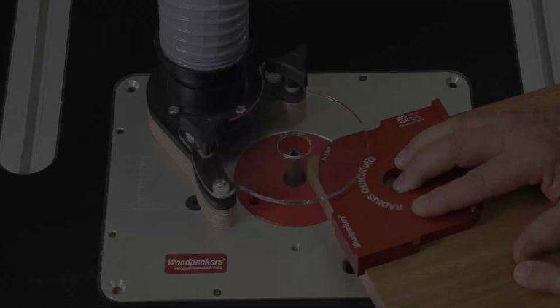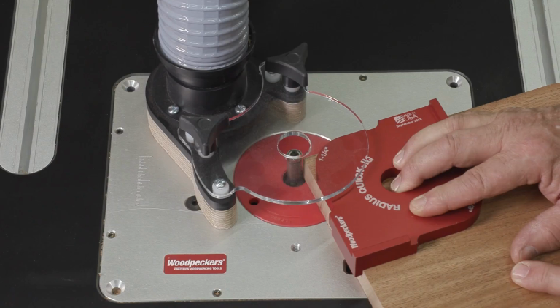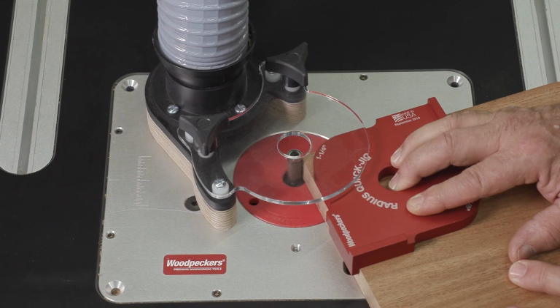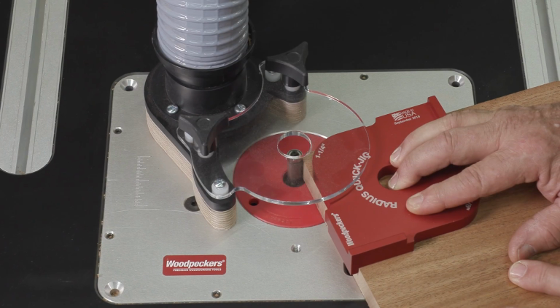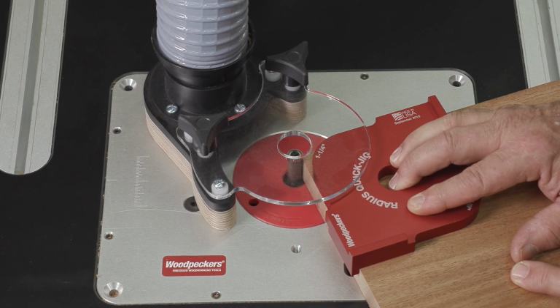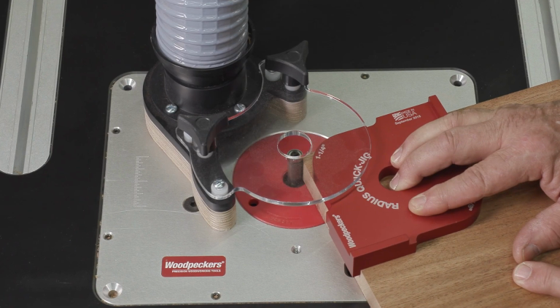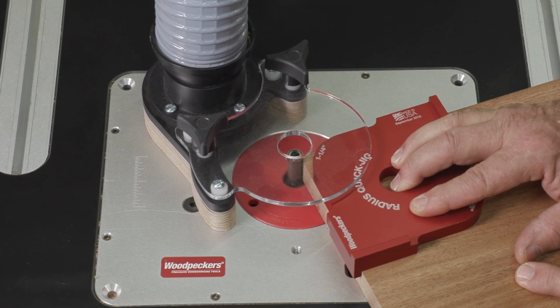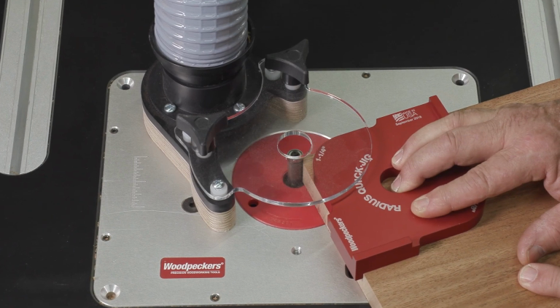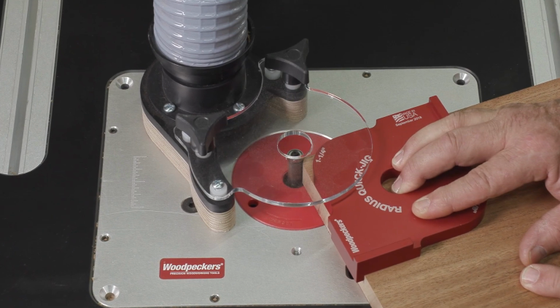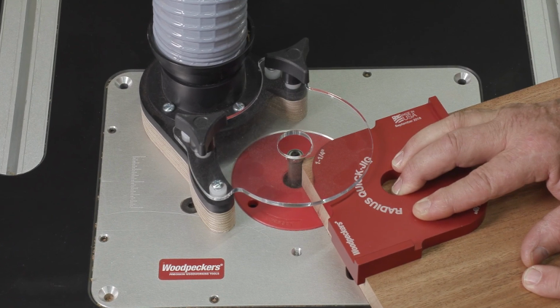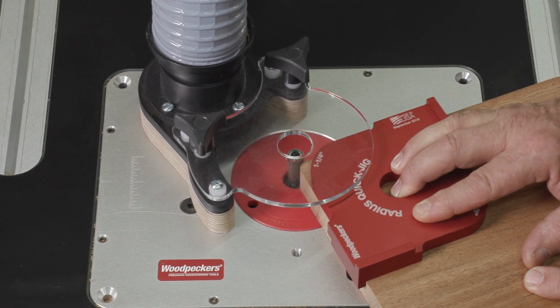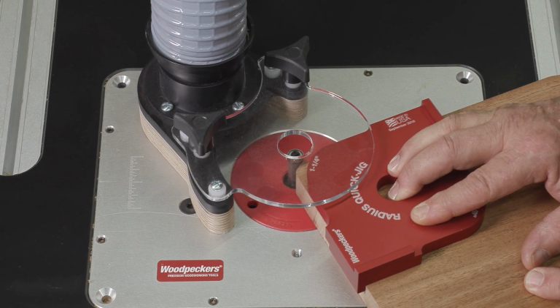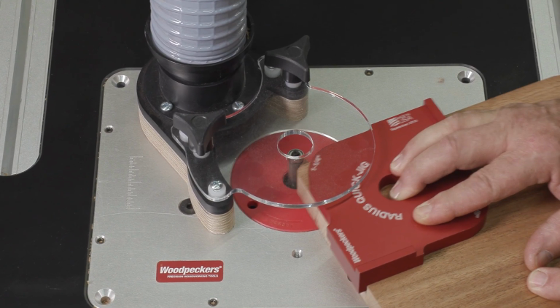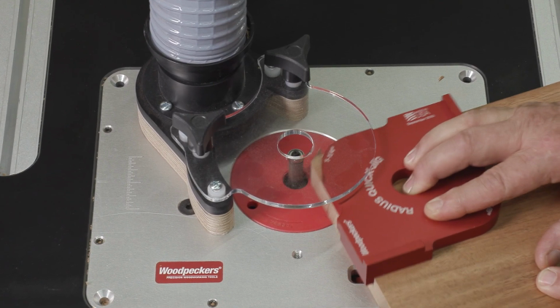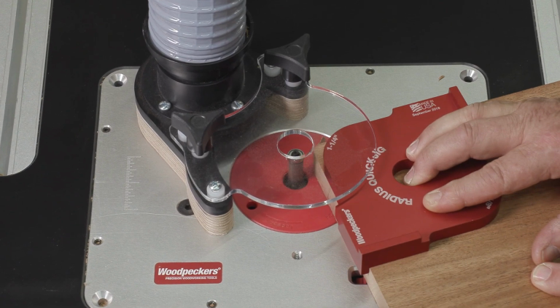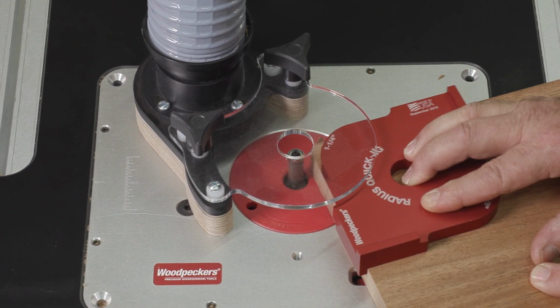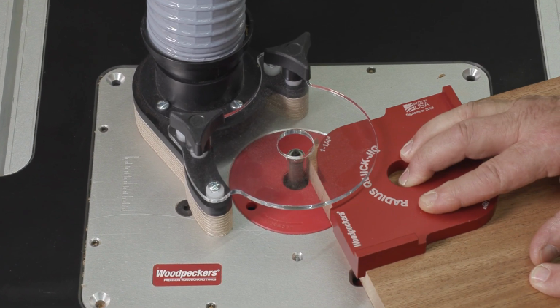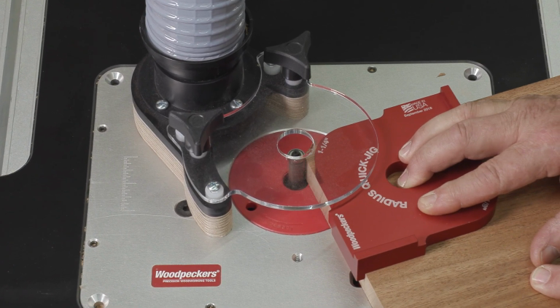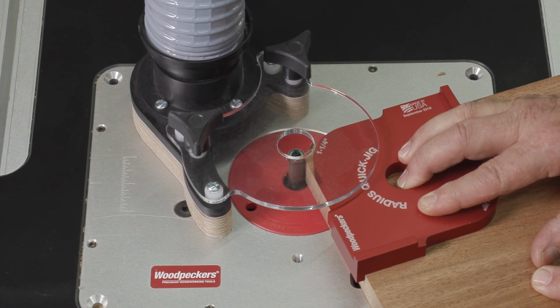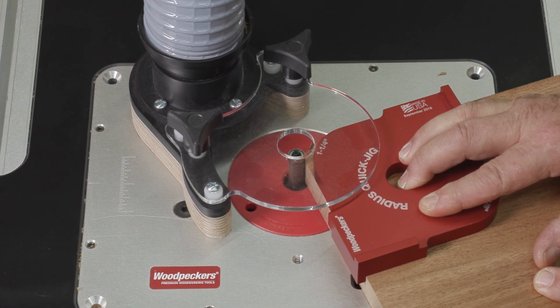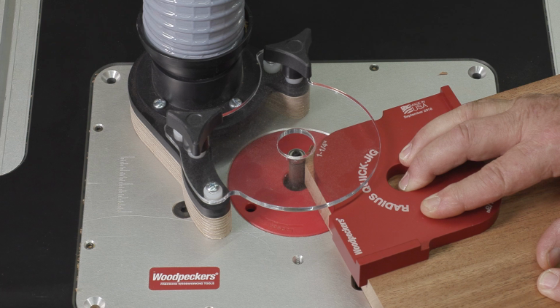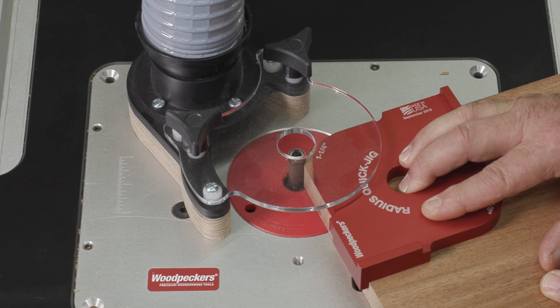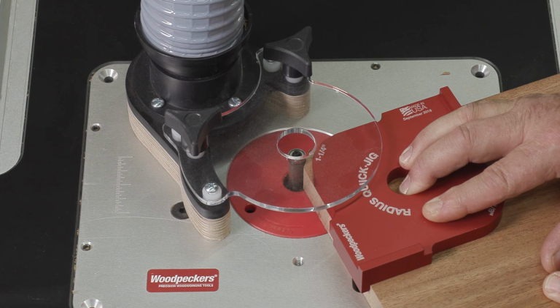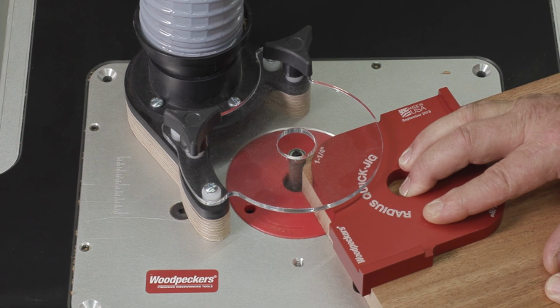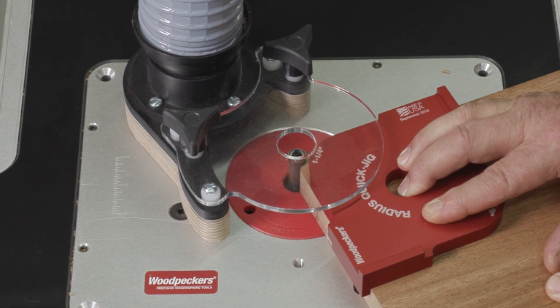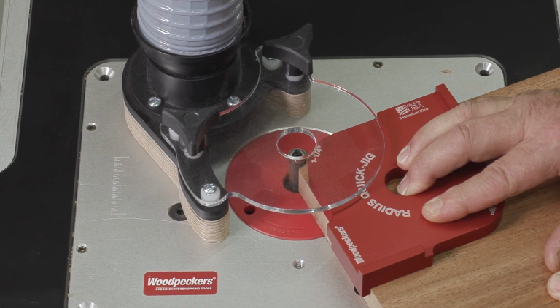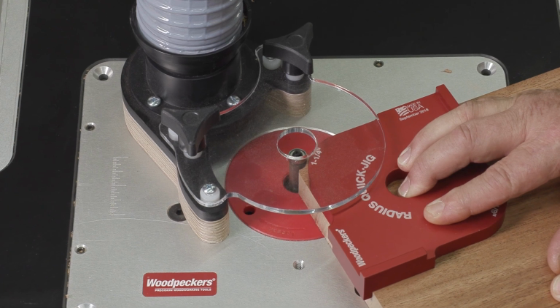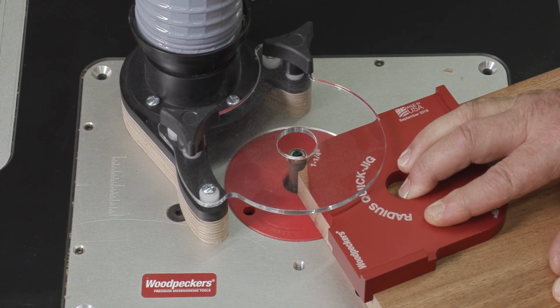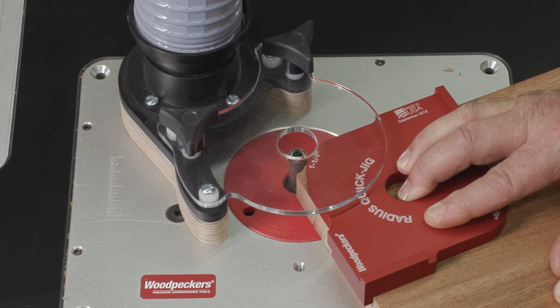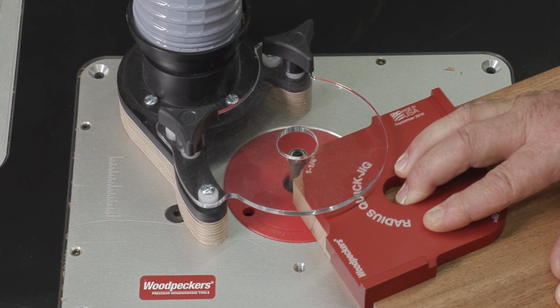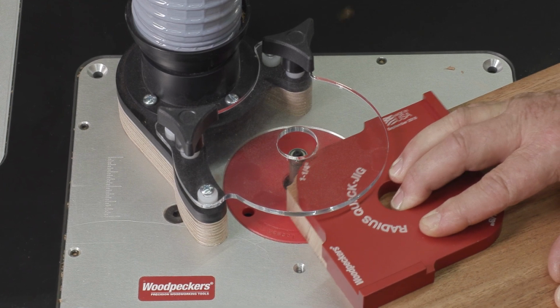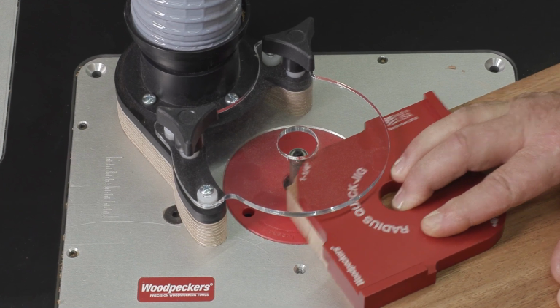Used in conjunction with Woodpecker's freehand guard, the job is nearly dust free and the bit is always covered.